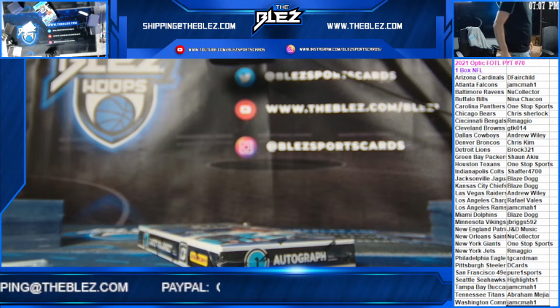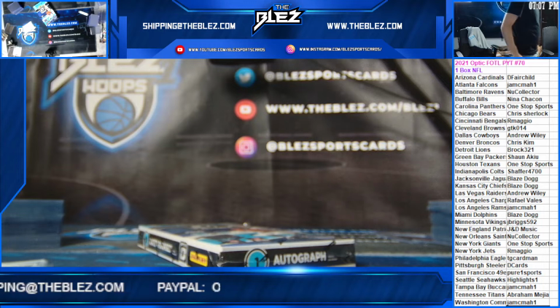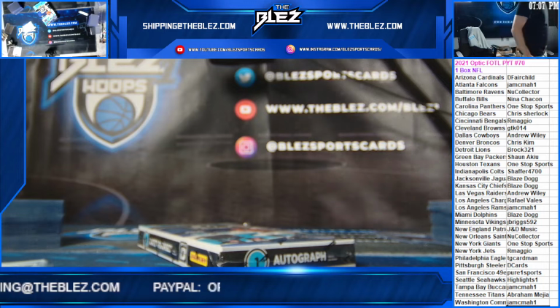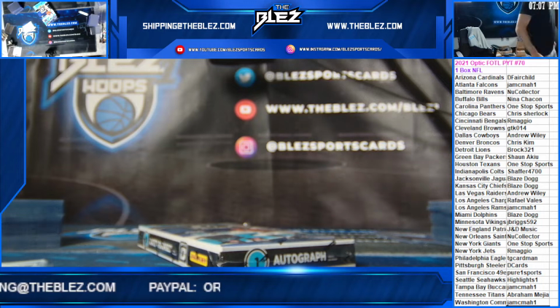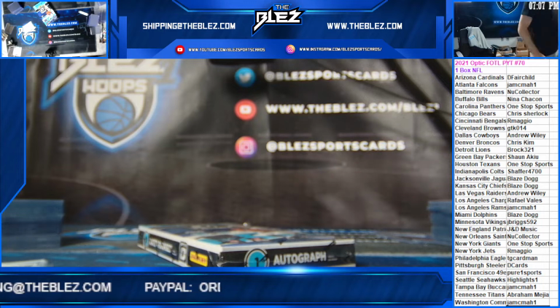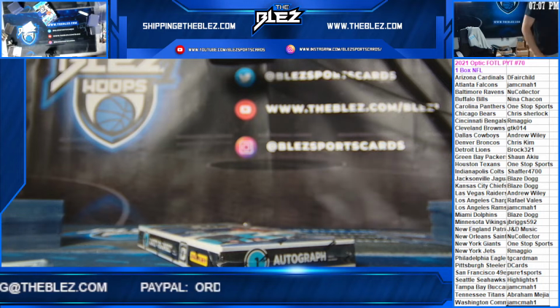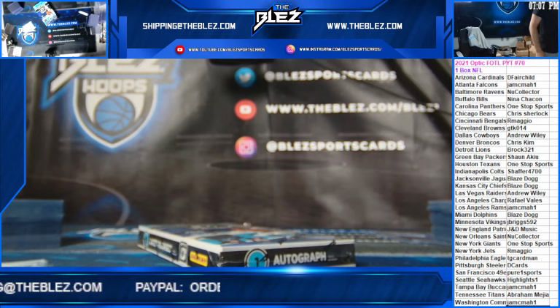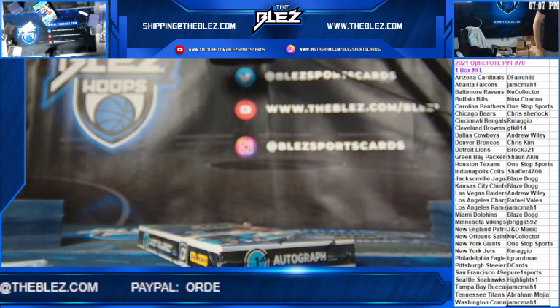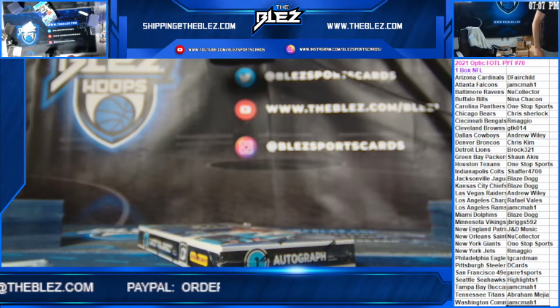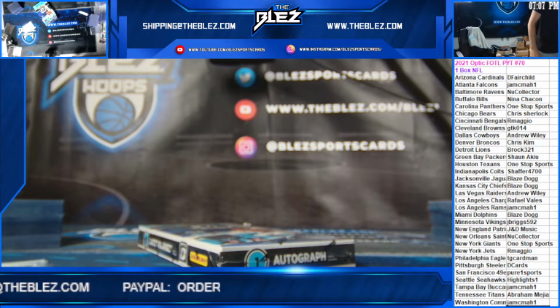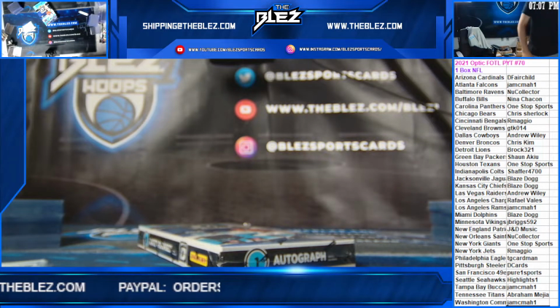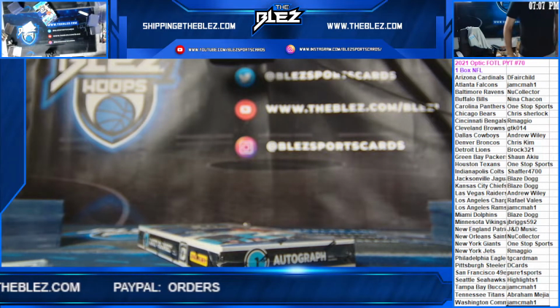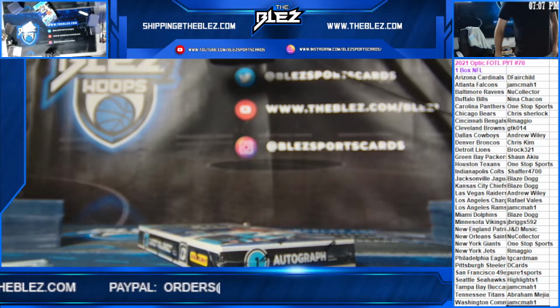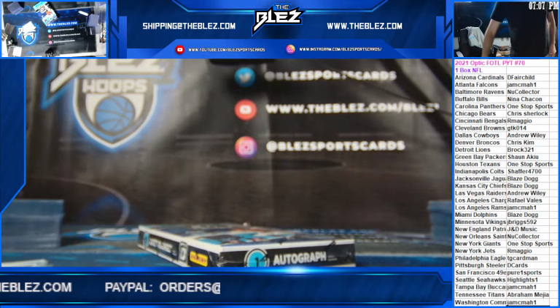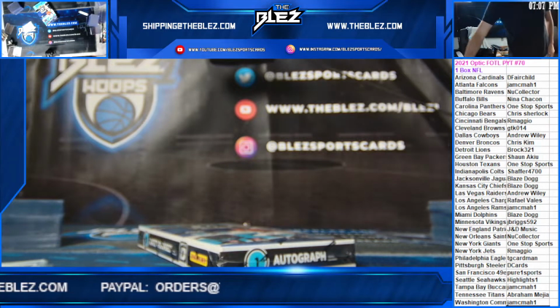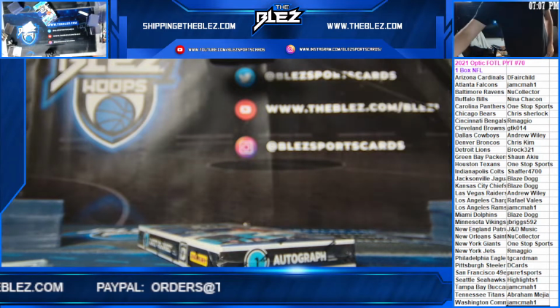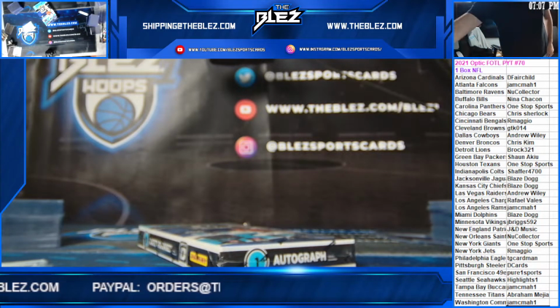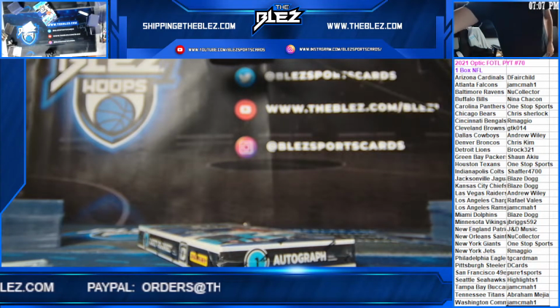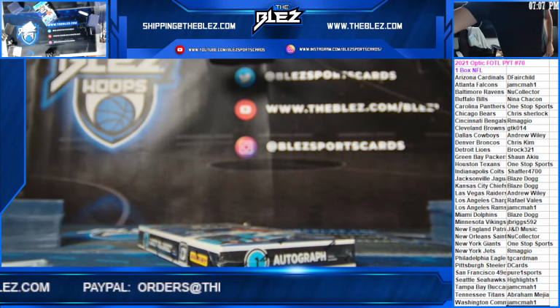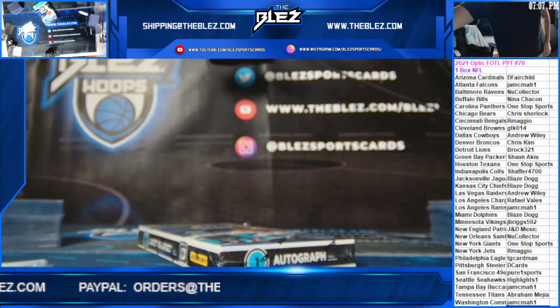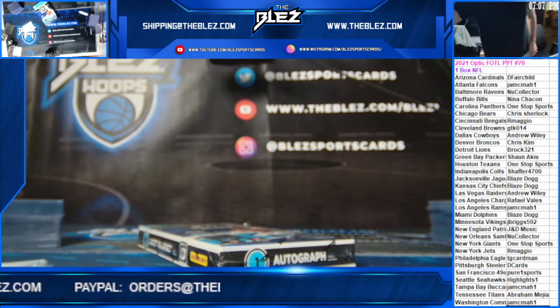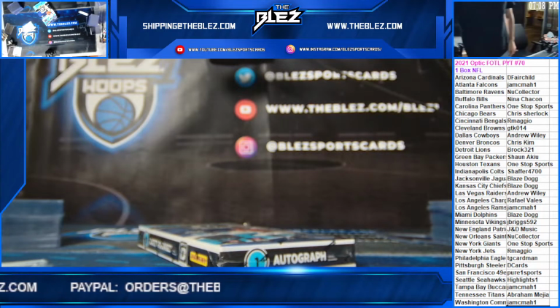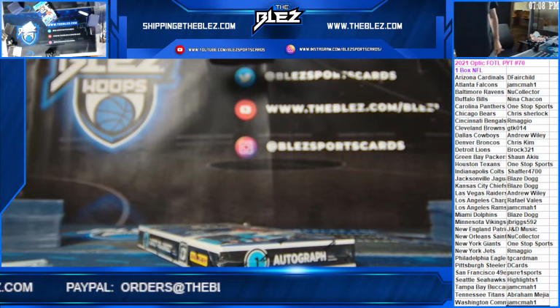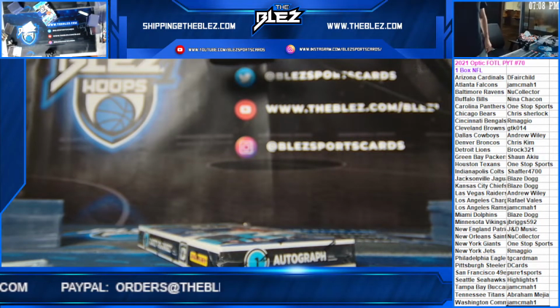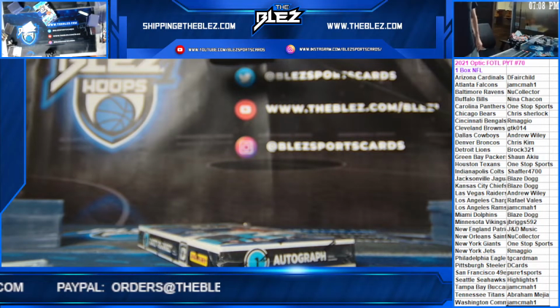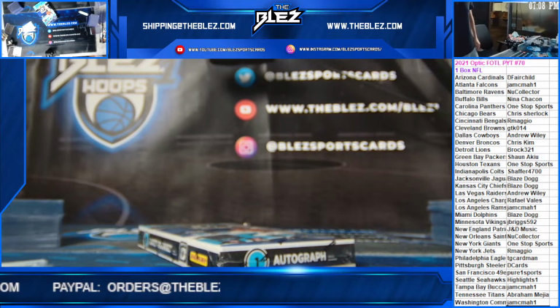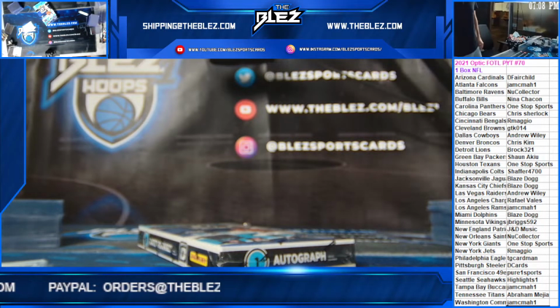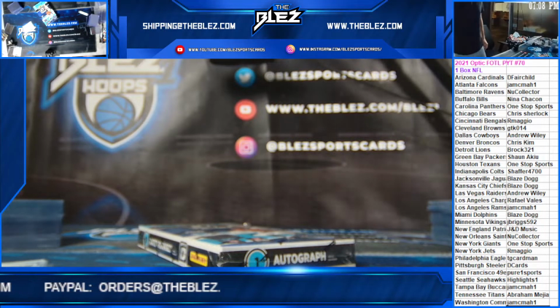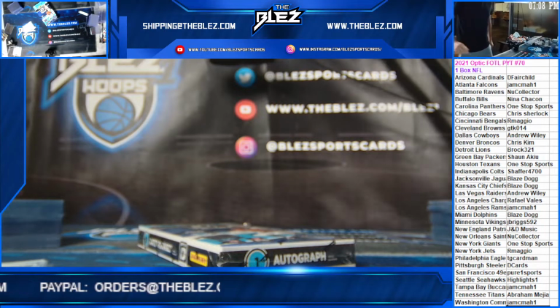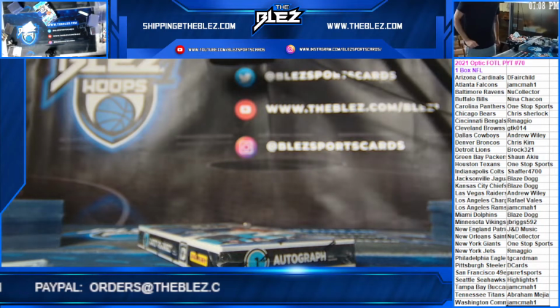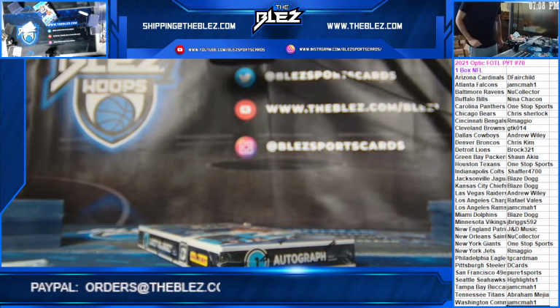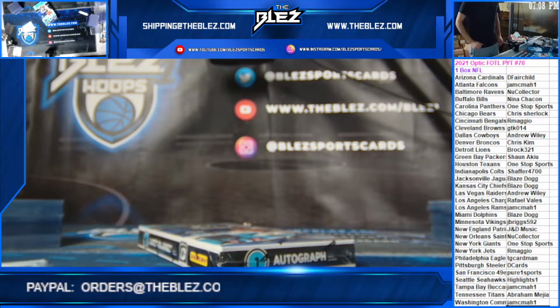What's up everyone, this is Optic First Off The Line, one box PYT number 70.